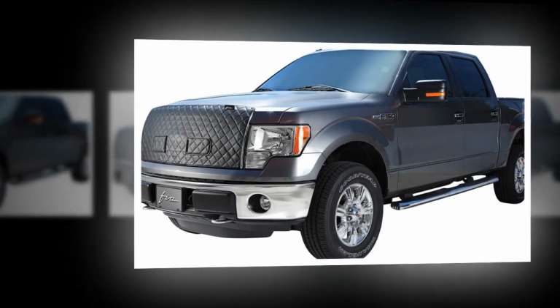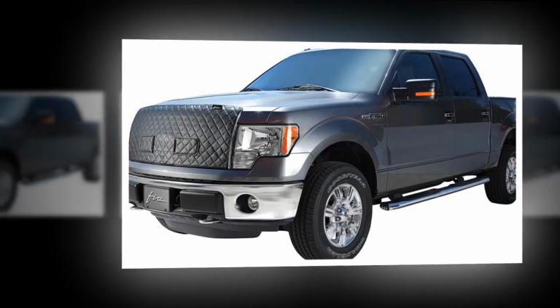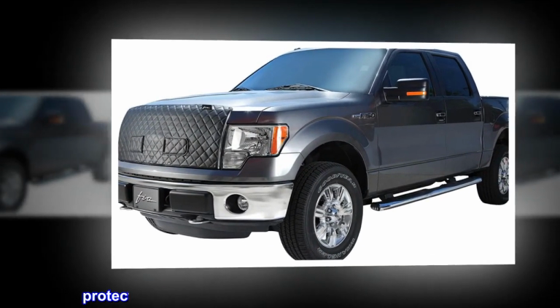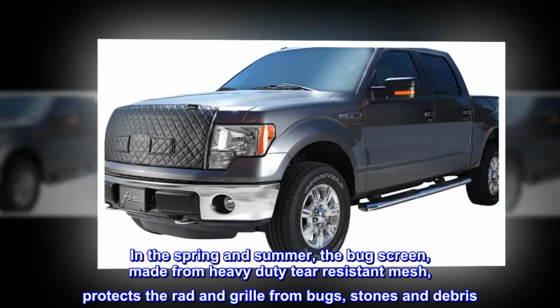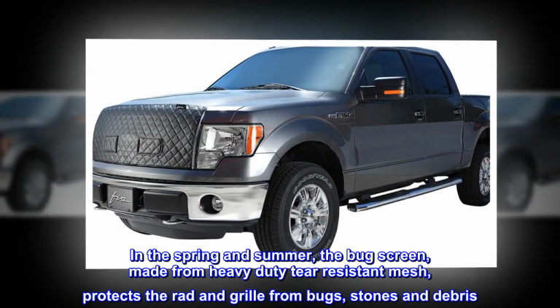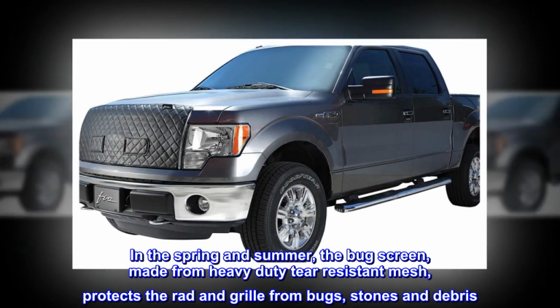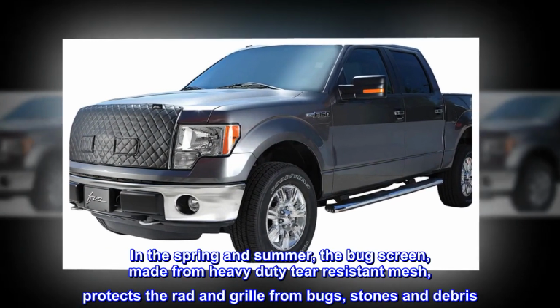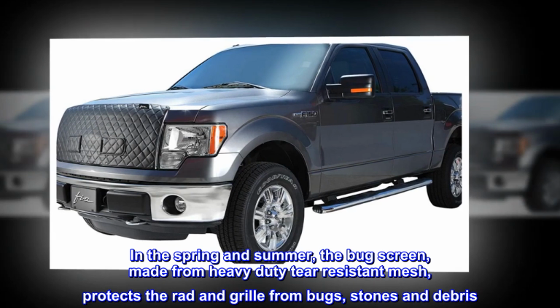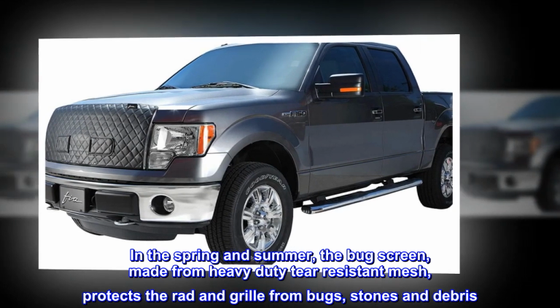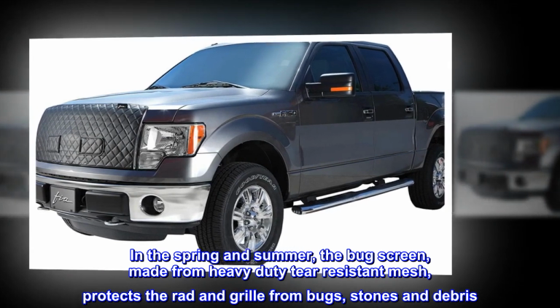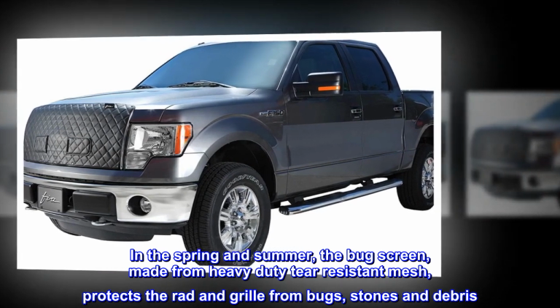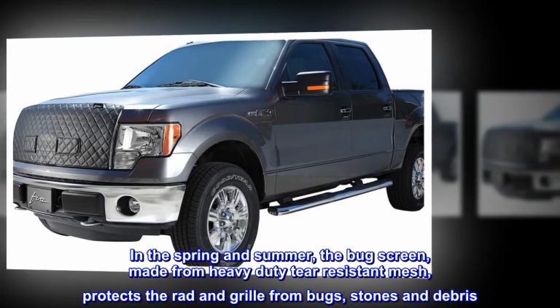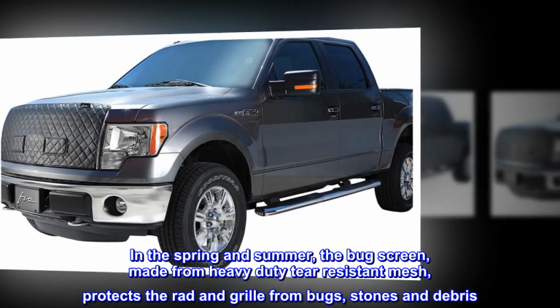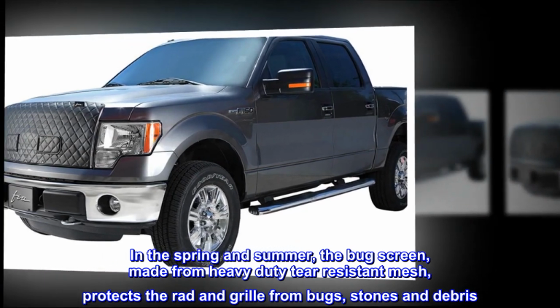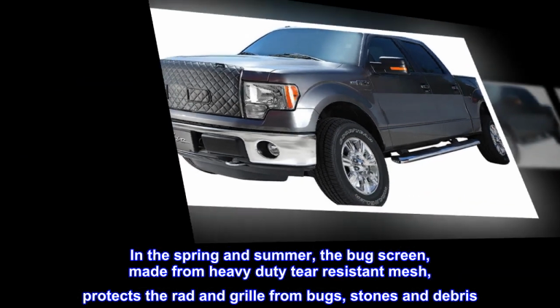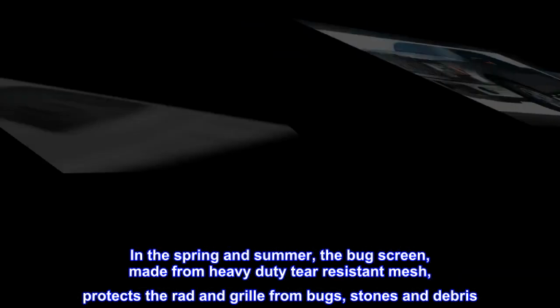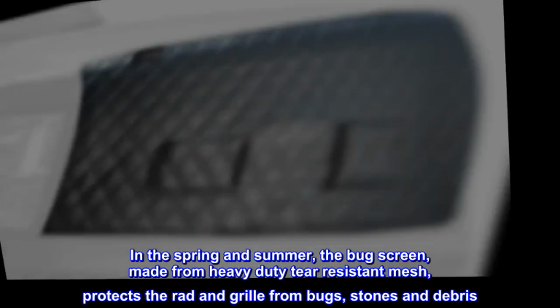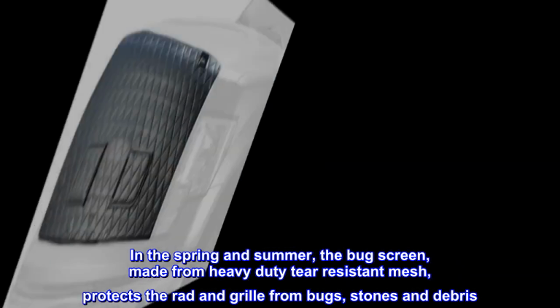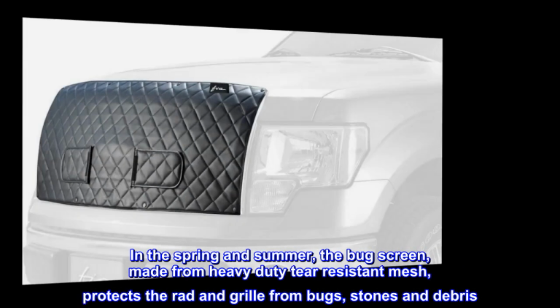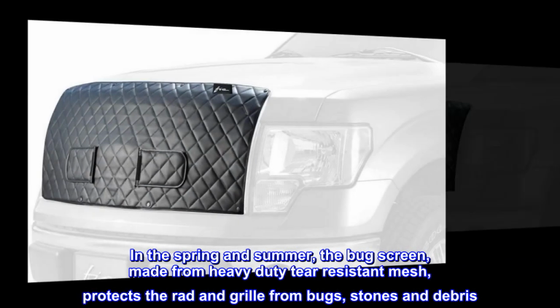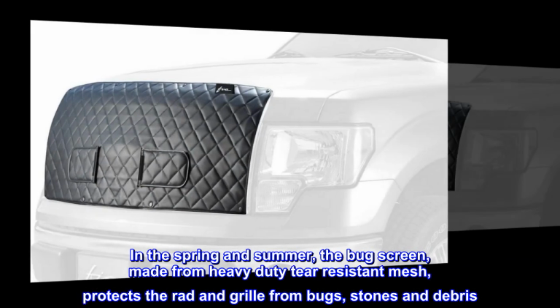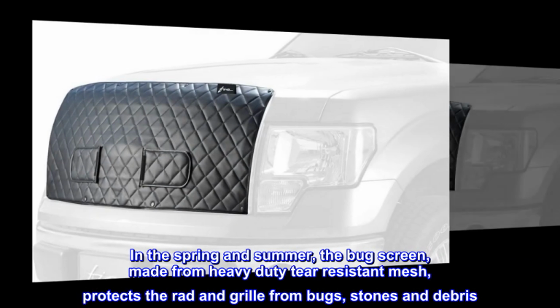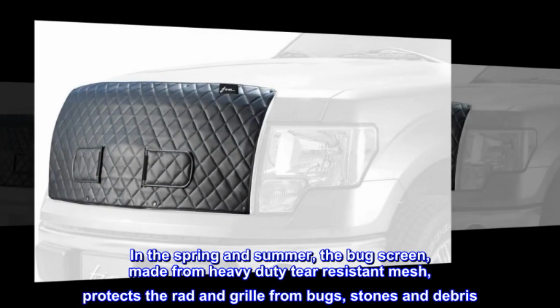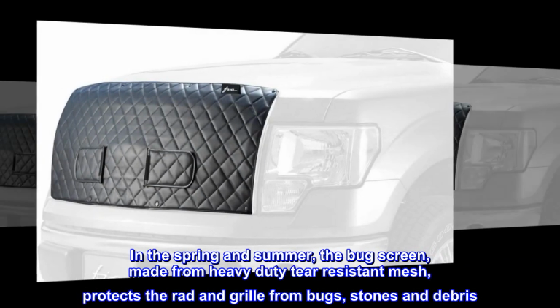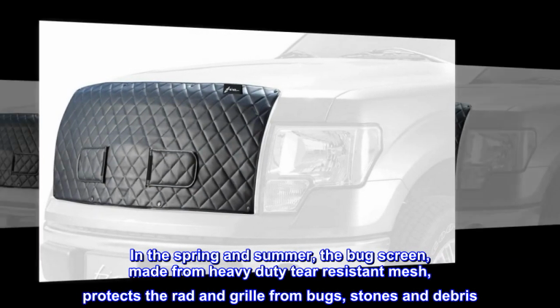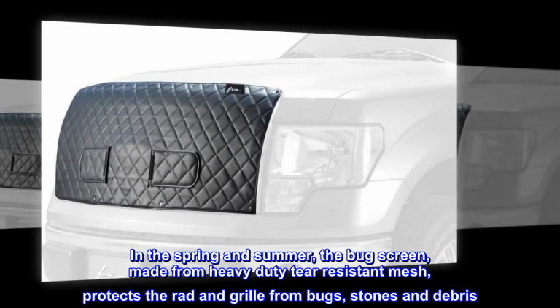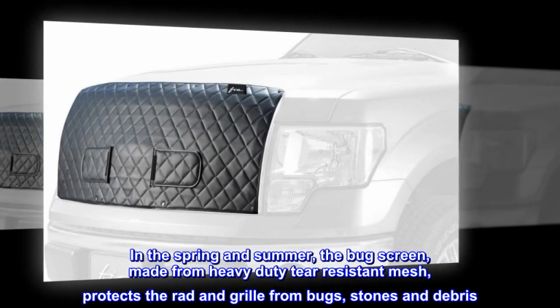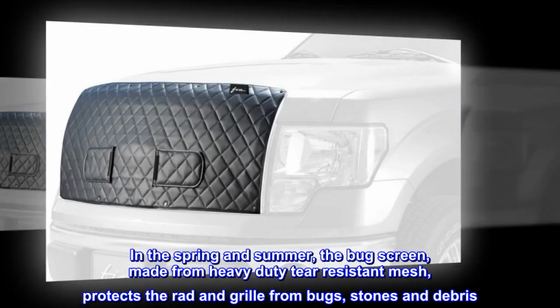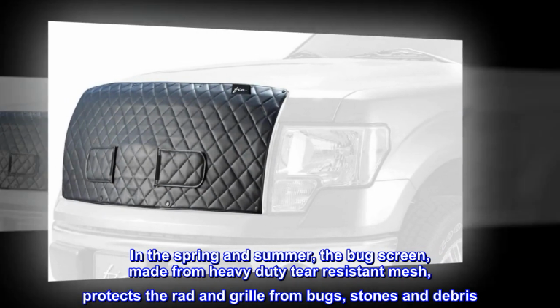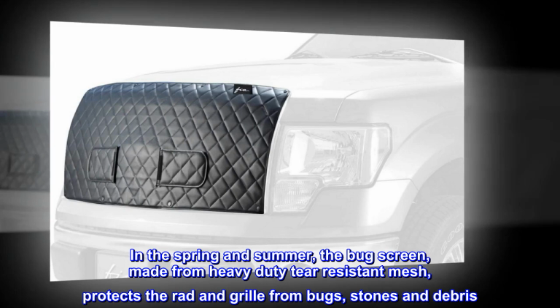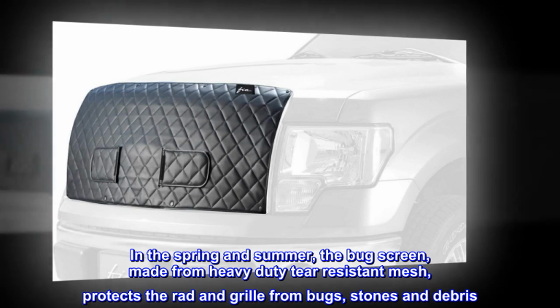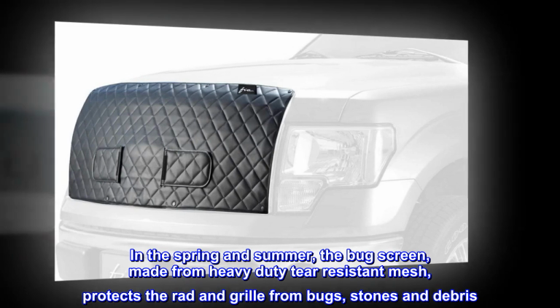In the spring and summer, the bug screen, made from heavy-duty tear-resistant mesh, protects the rad and grill from bugs, stones, and debris.